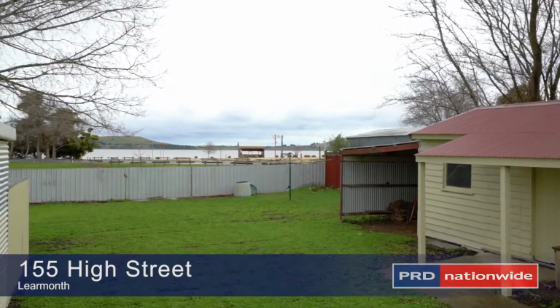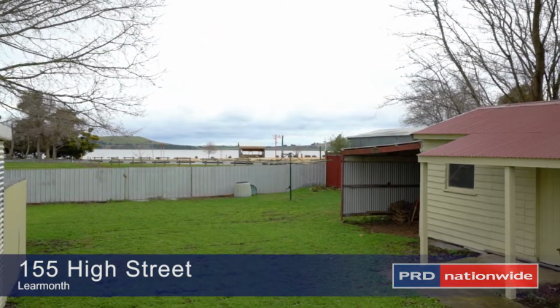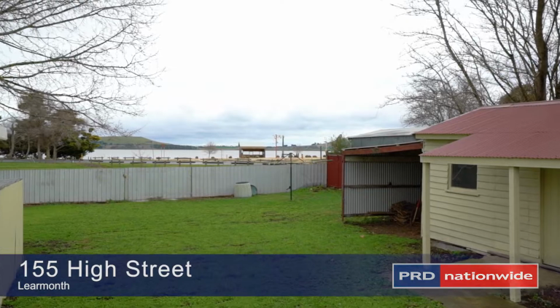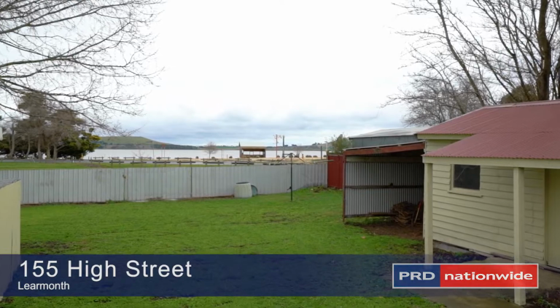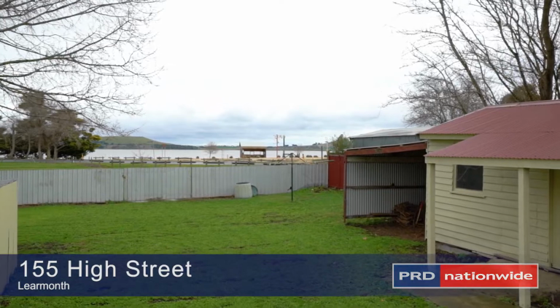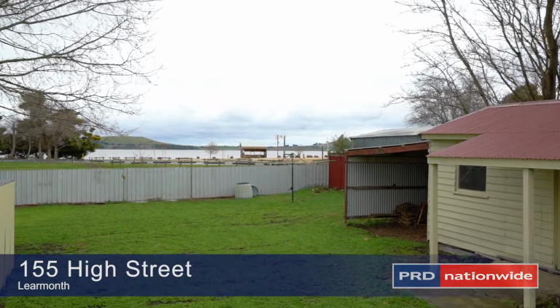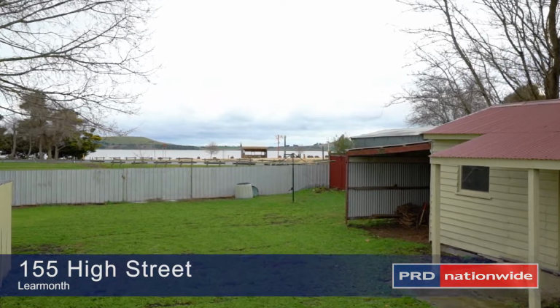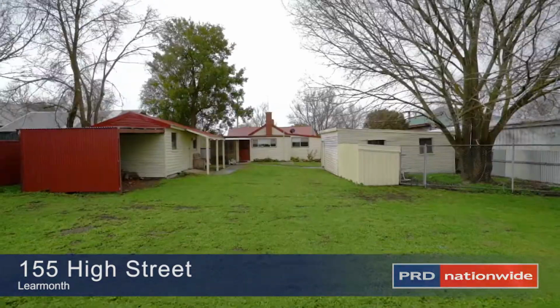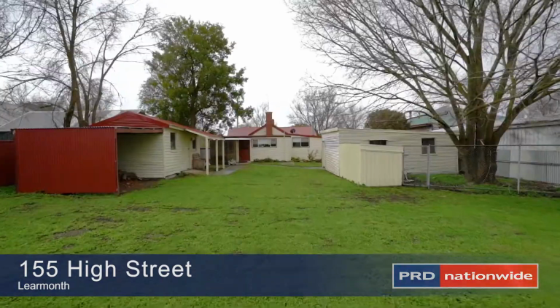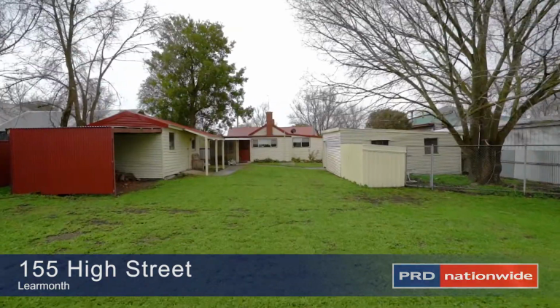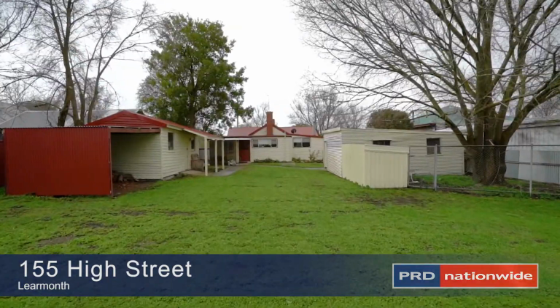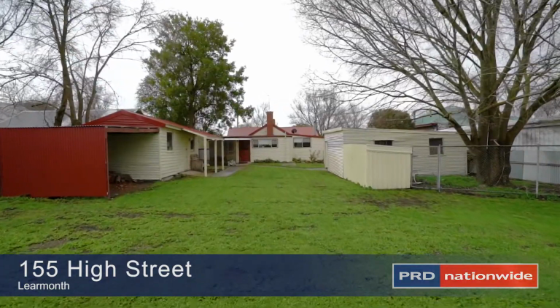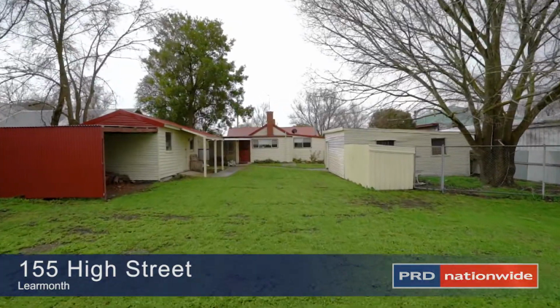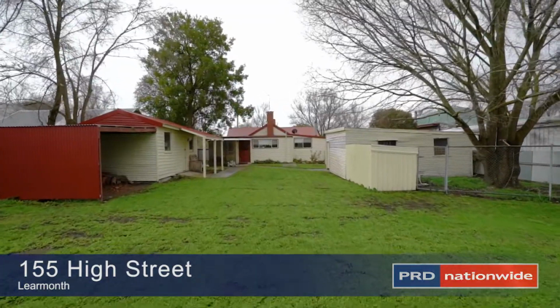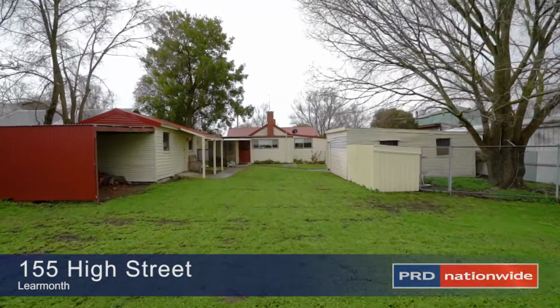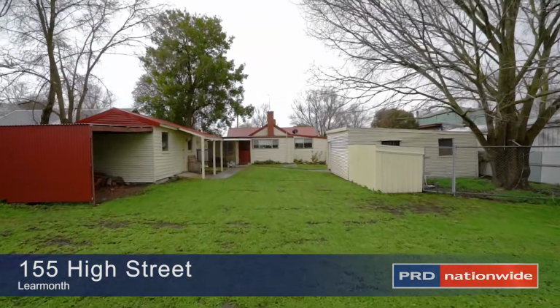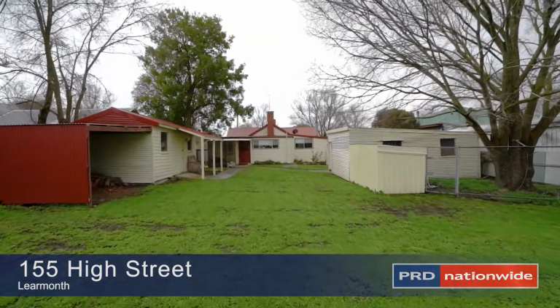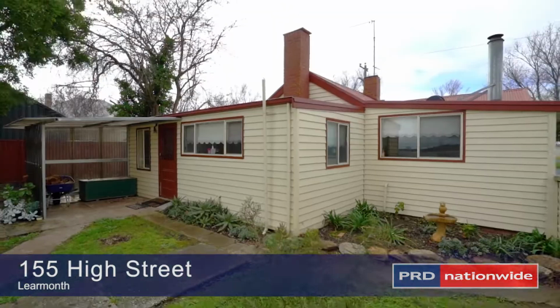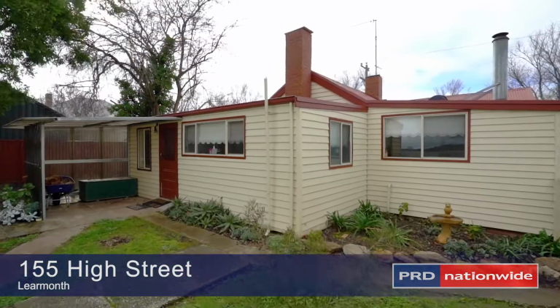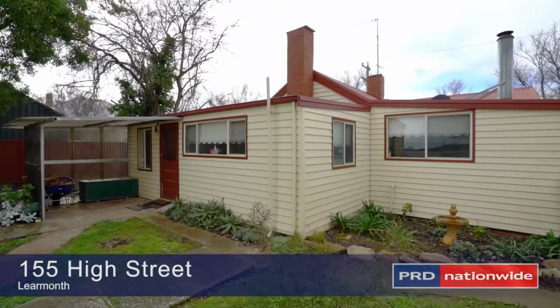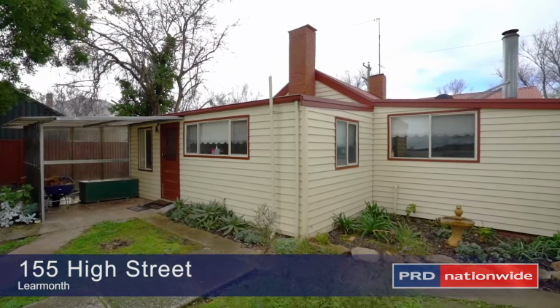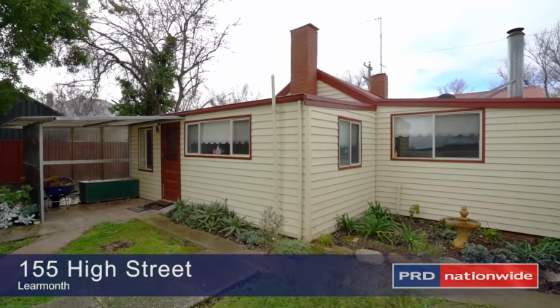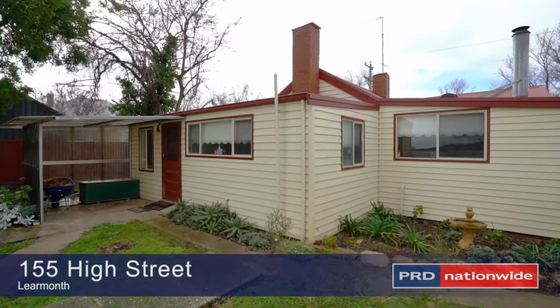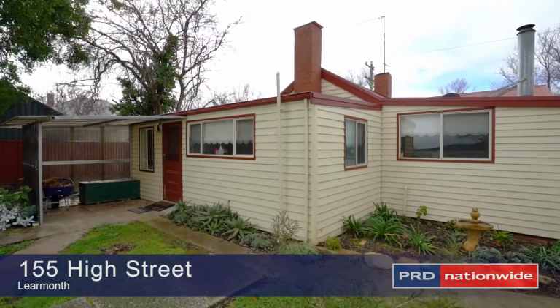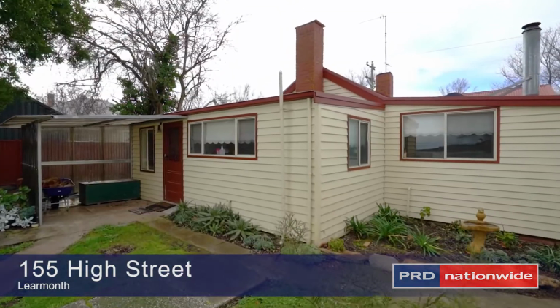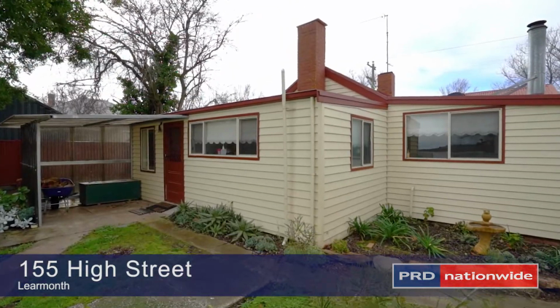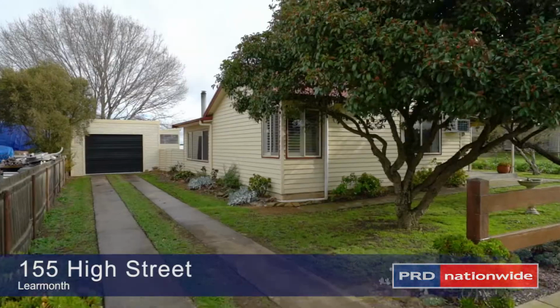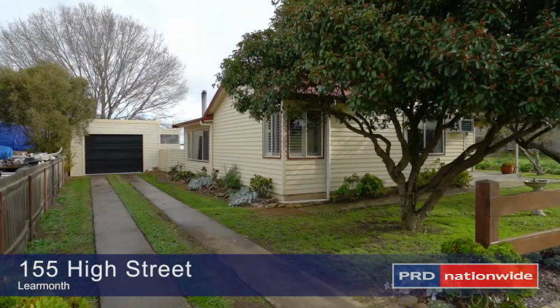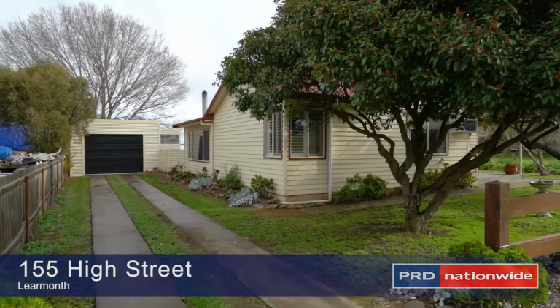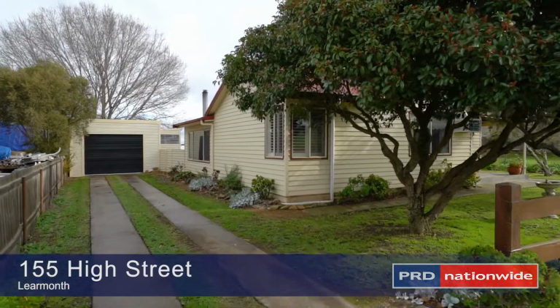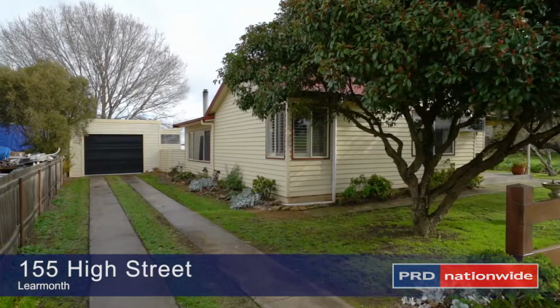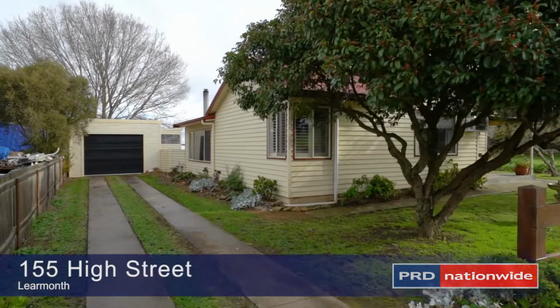Just 10 to 15 minutes from Ballarat, this would be the ideal home for first-home buyers, investors or retirees.